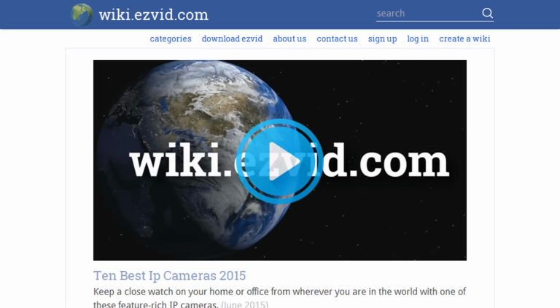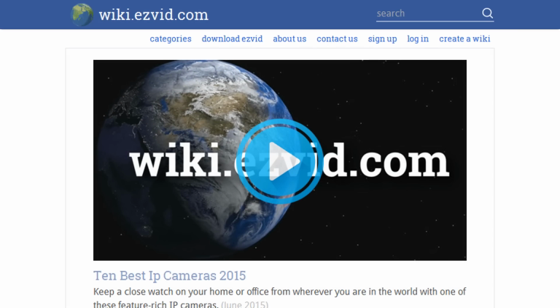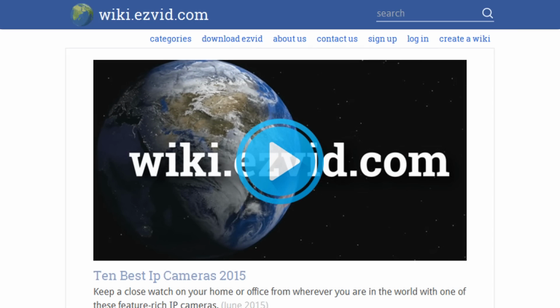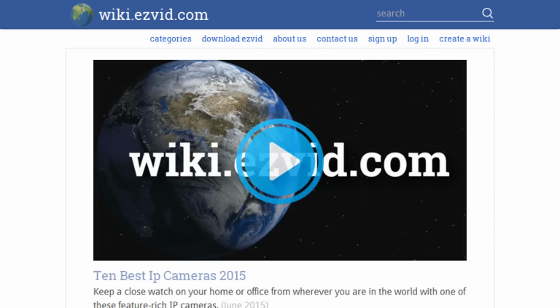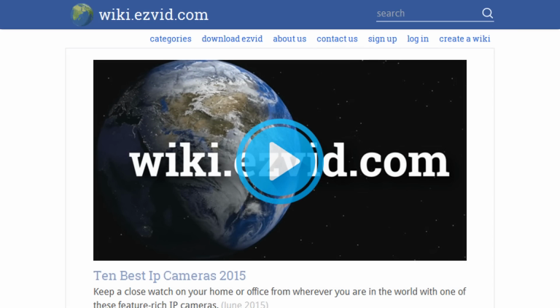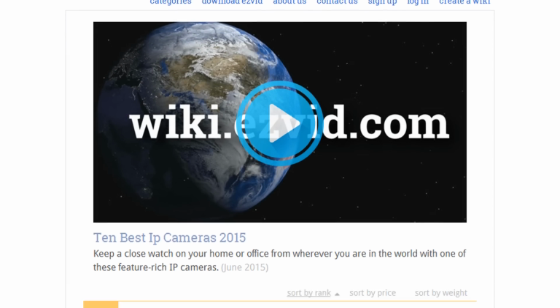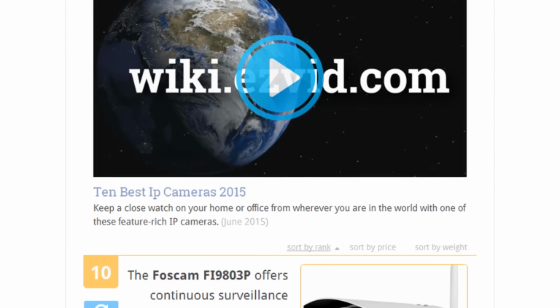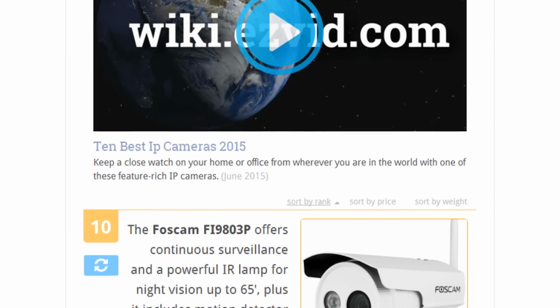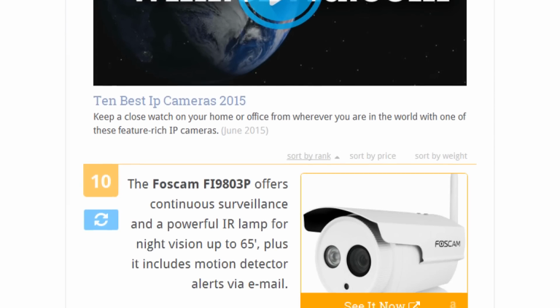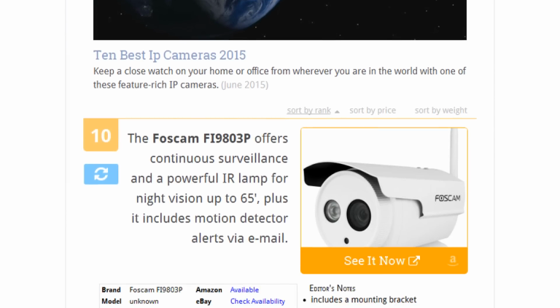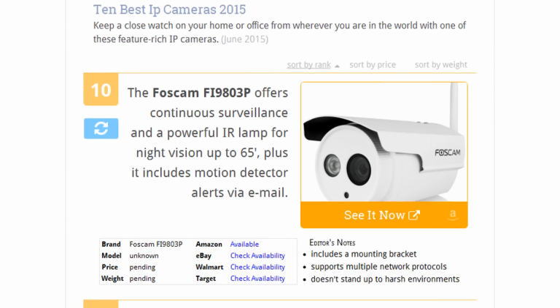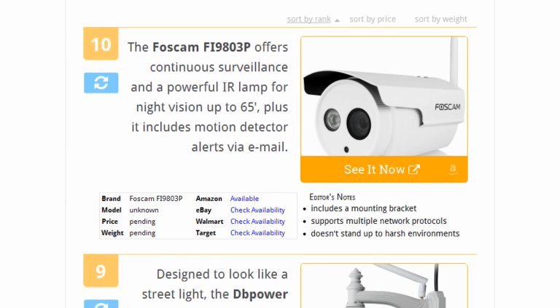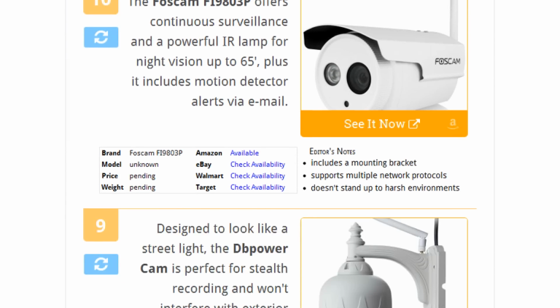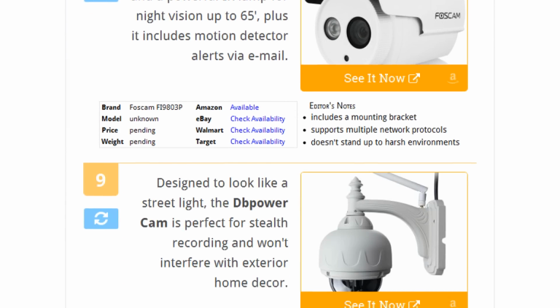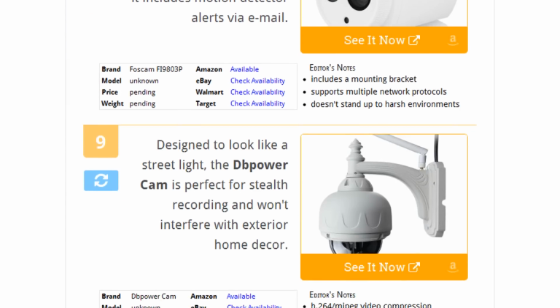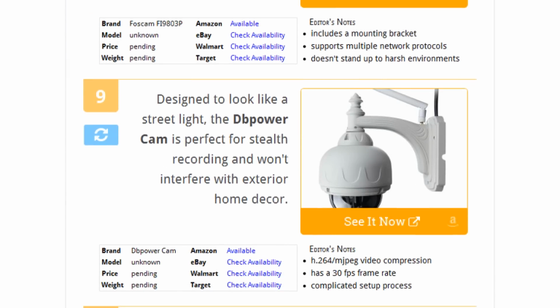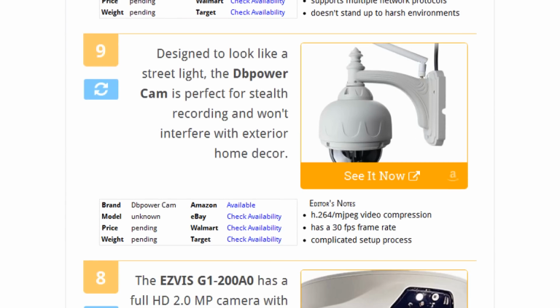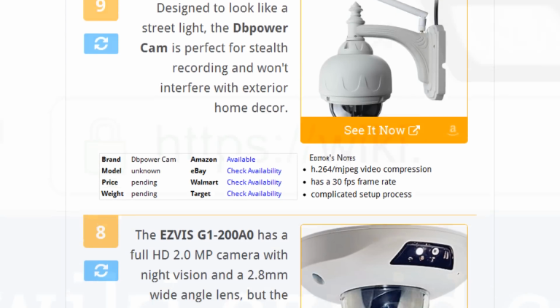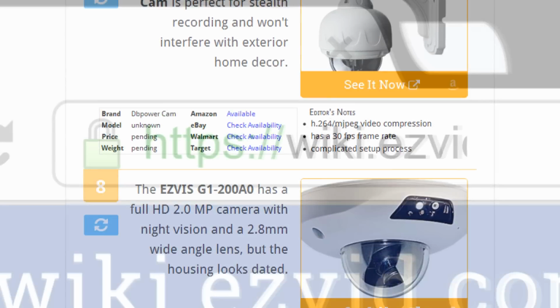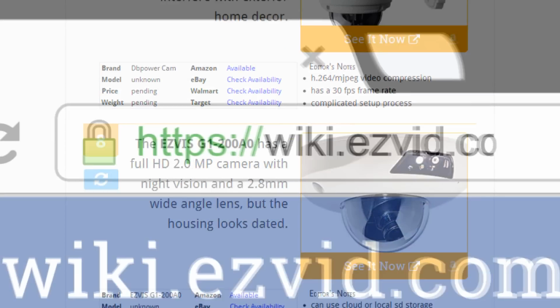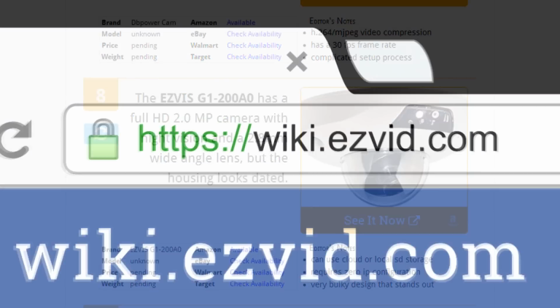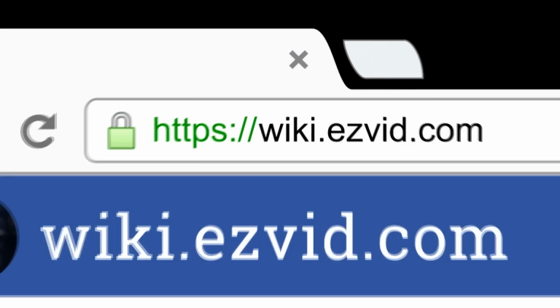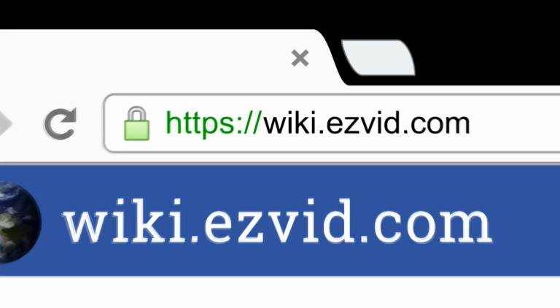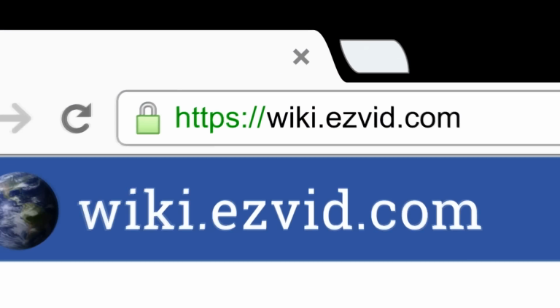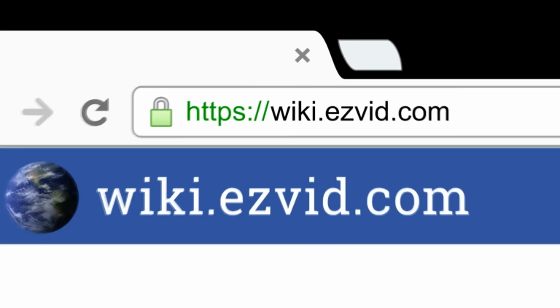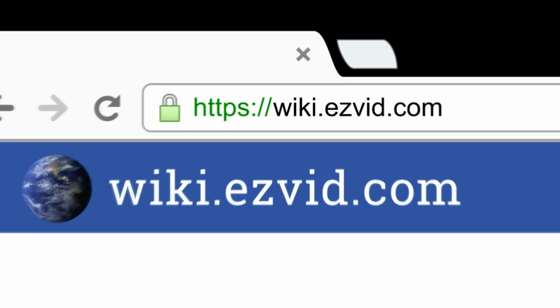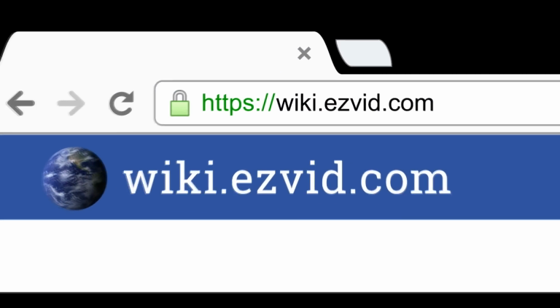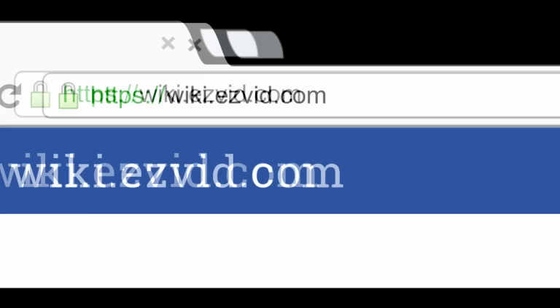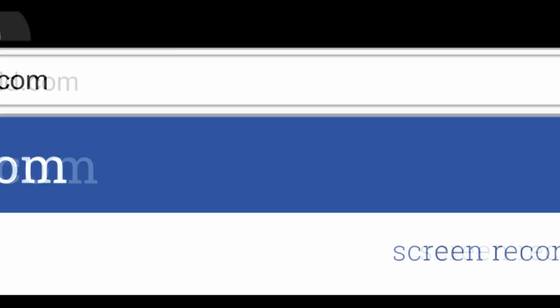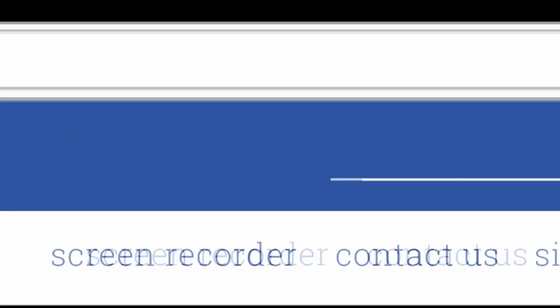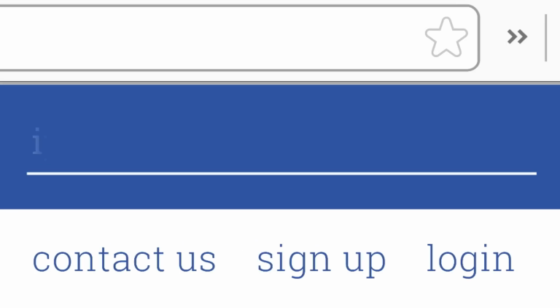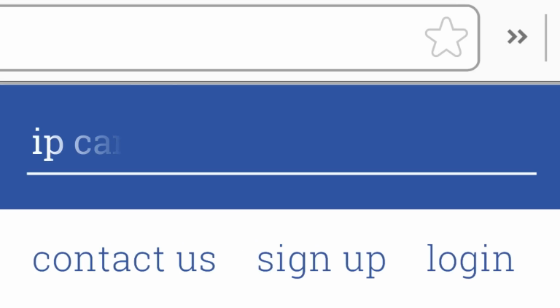To see all this stuff, go to wiki.easyvid.com and search for IP cameras, or click beneath this video.